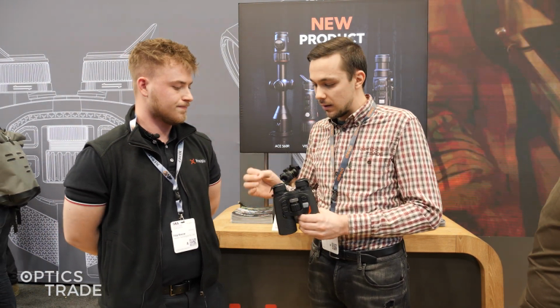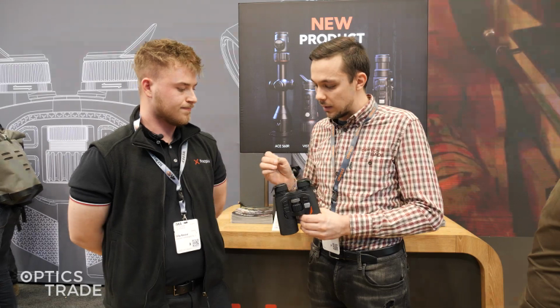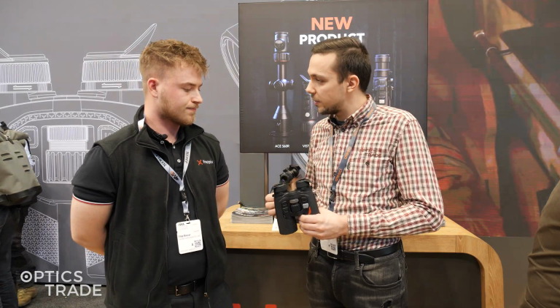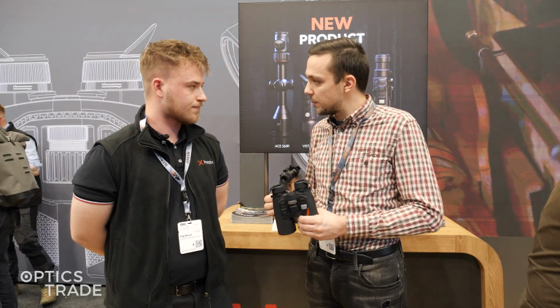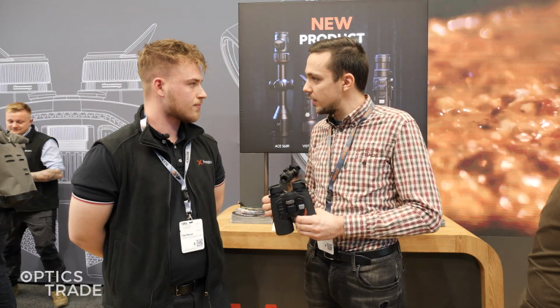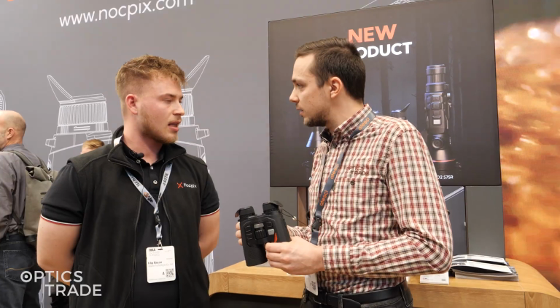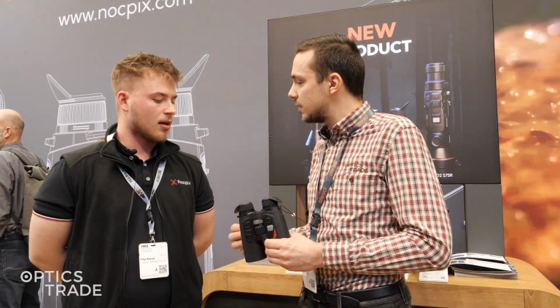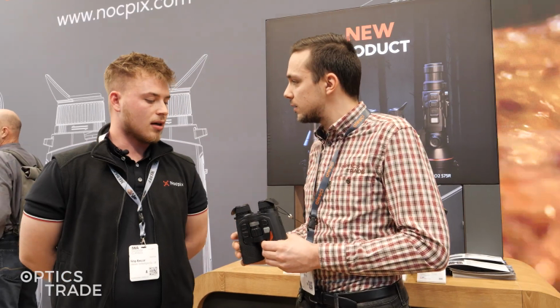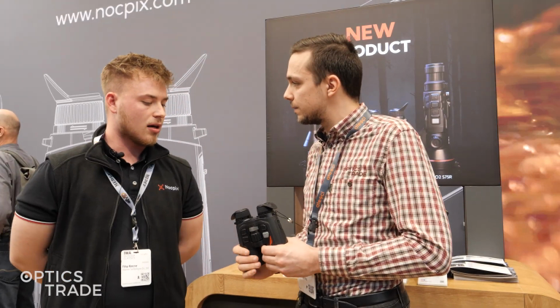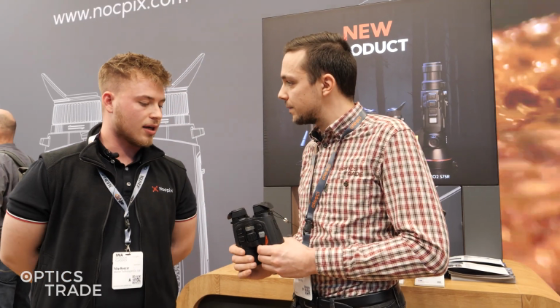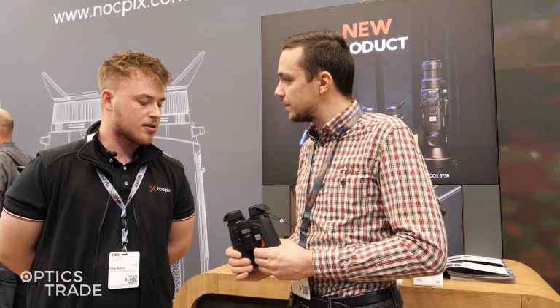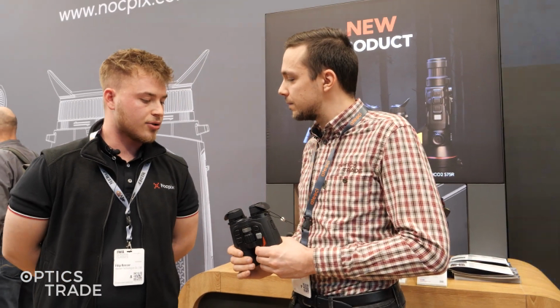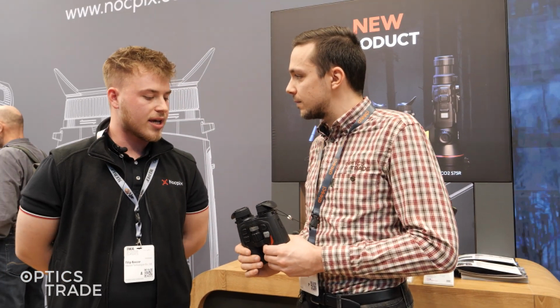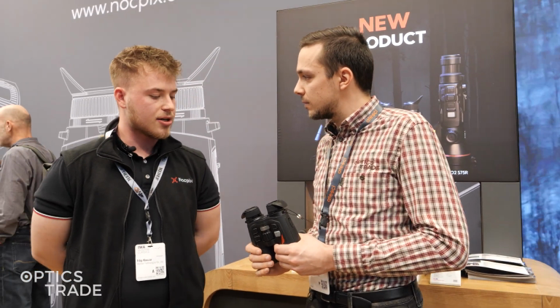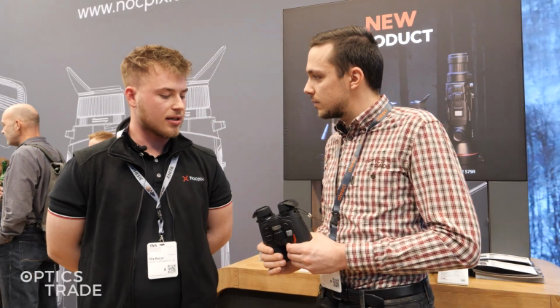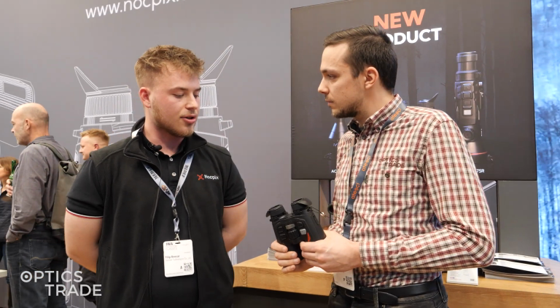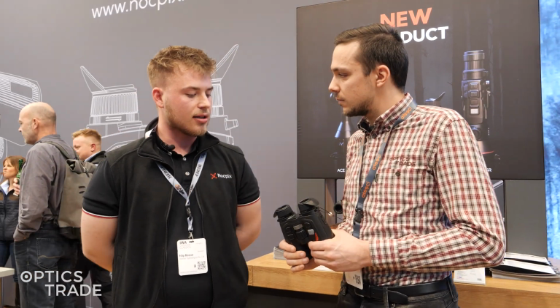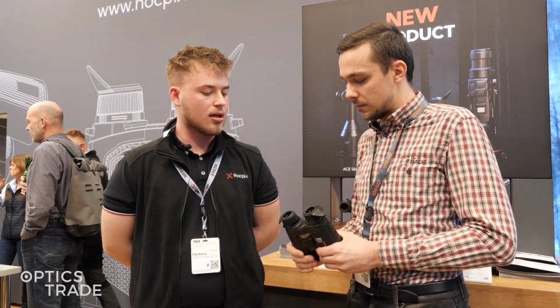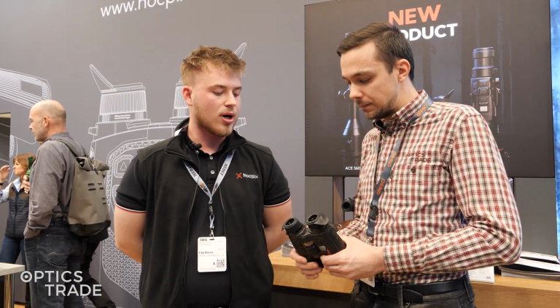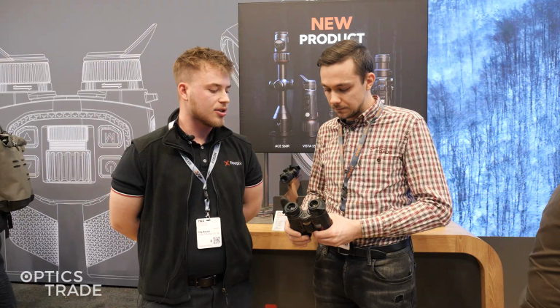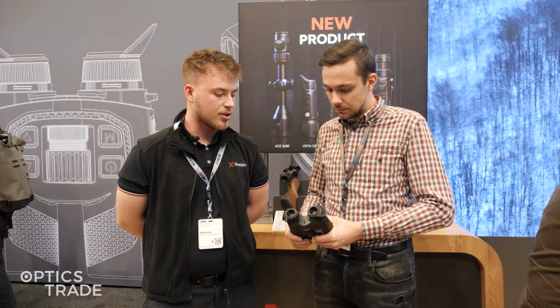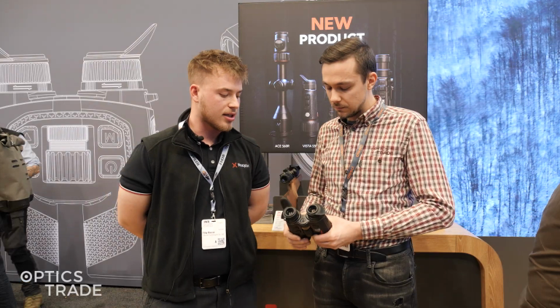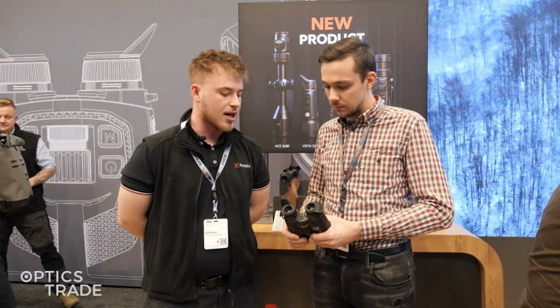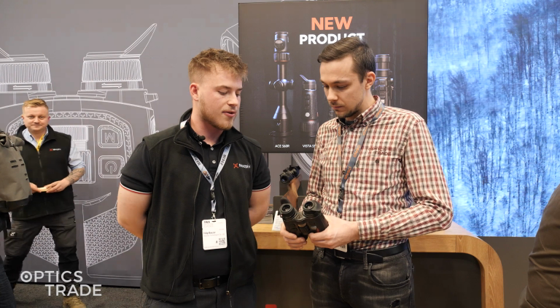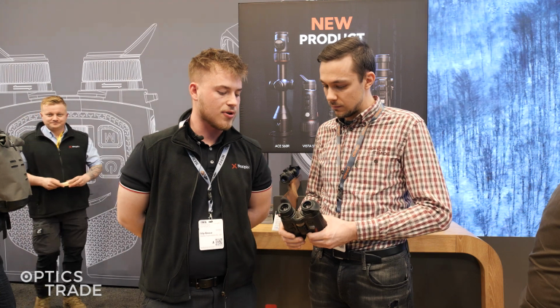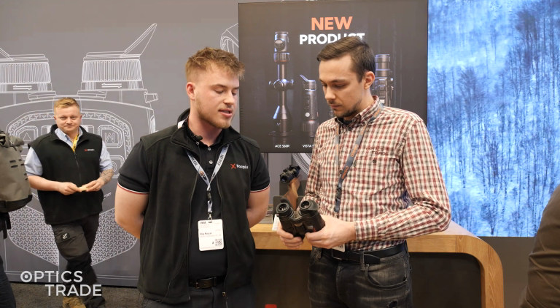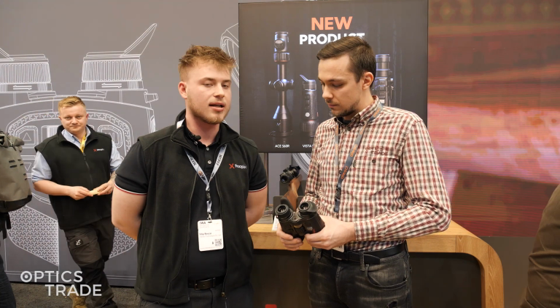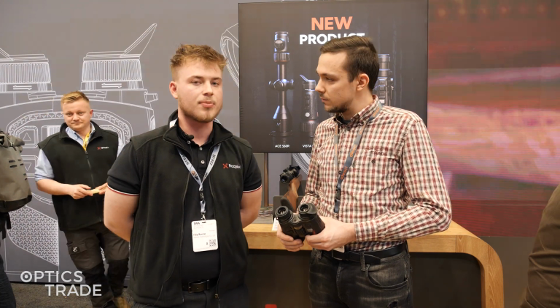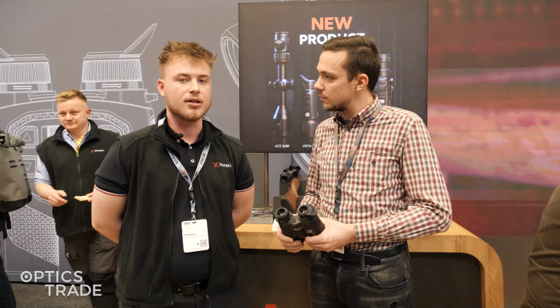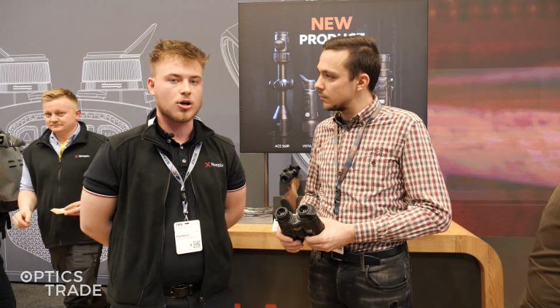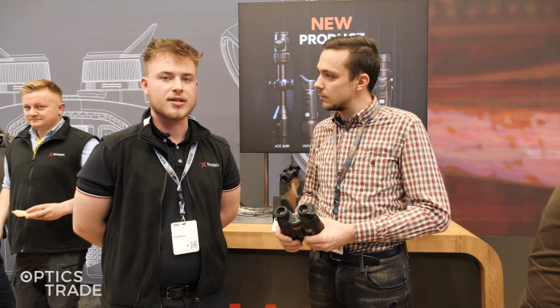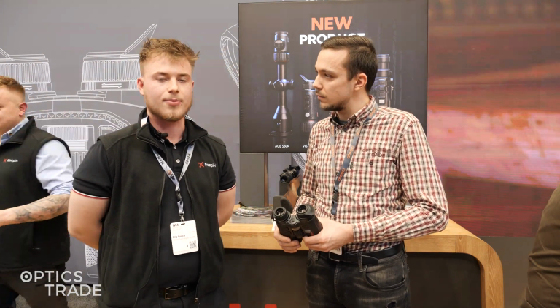The warranty period is three years, and you get one additional year if you sign up in the Knockpicks app.